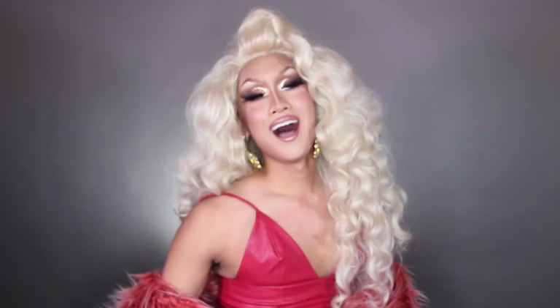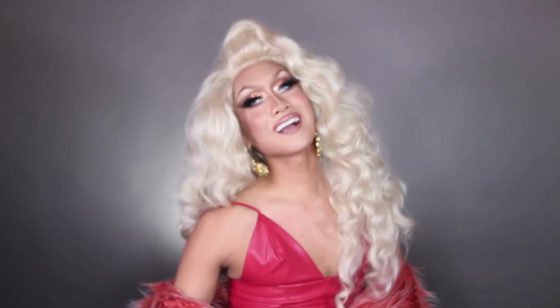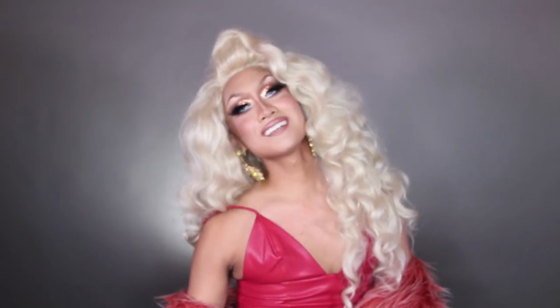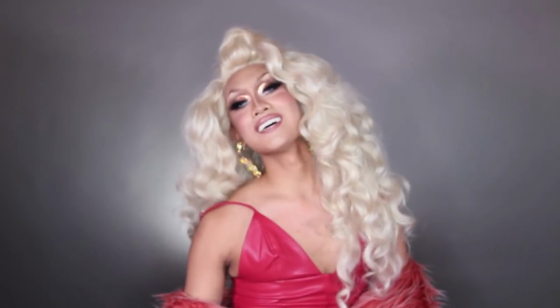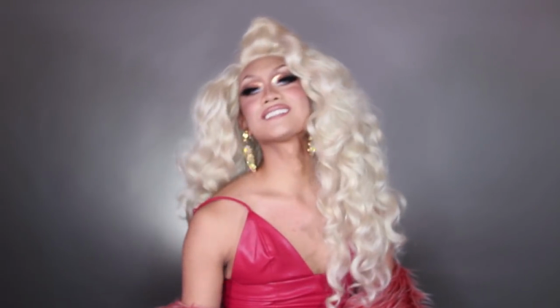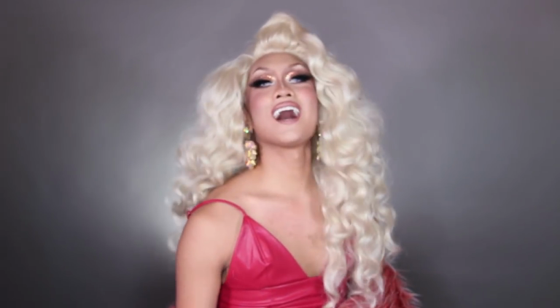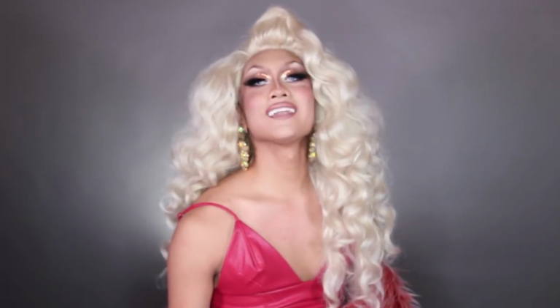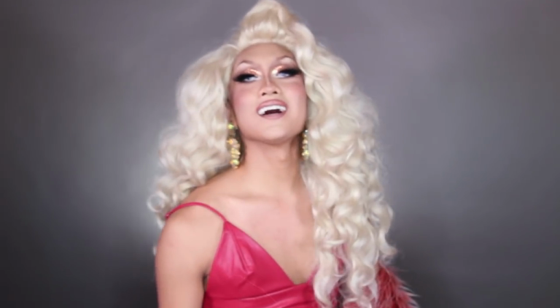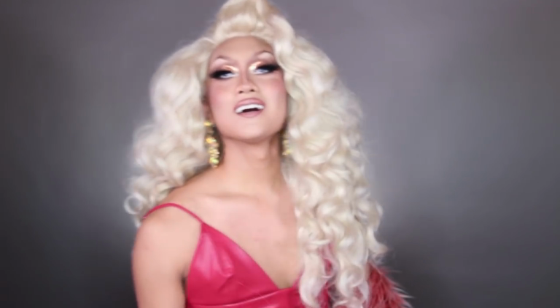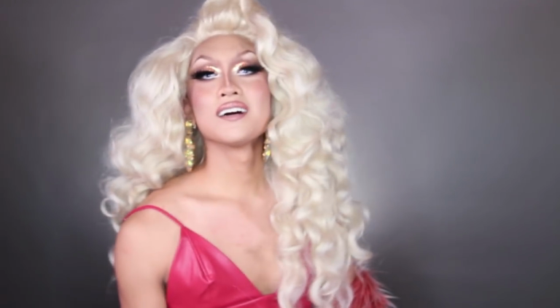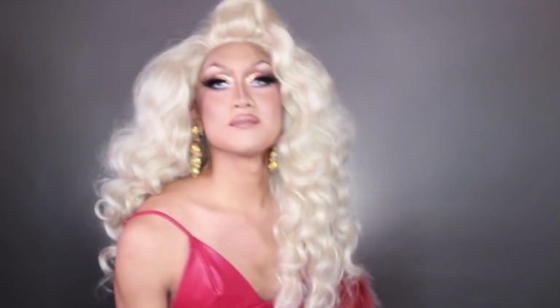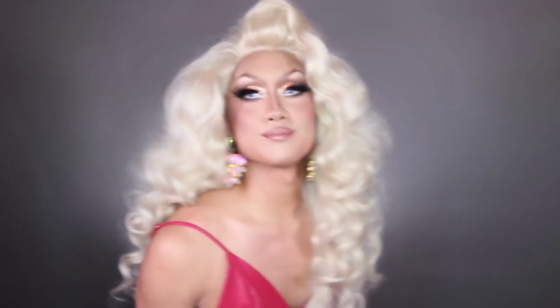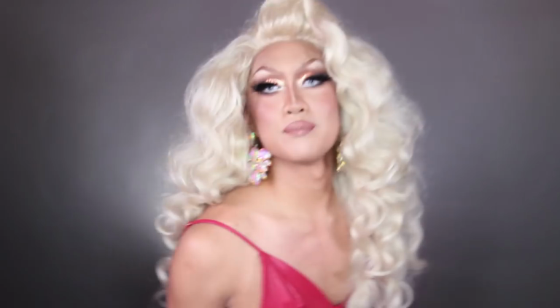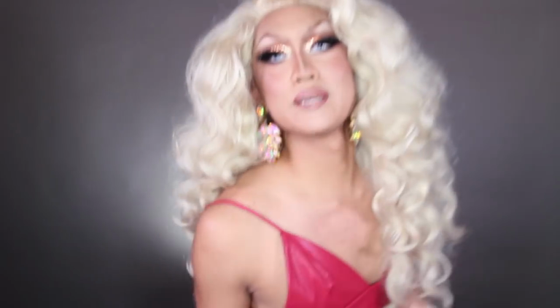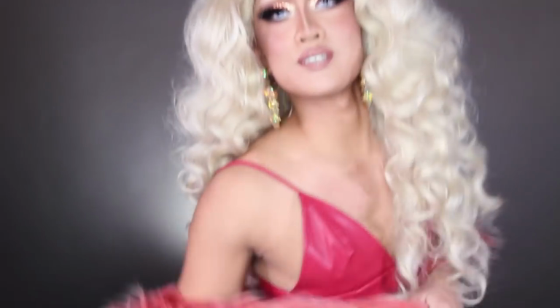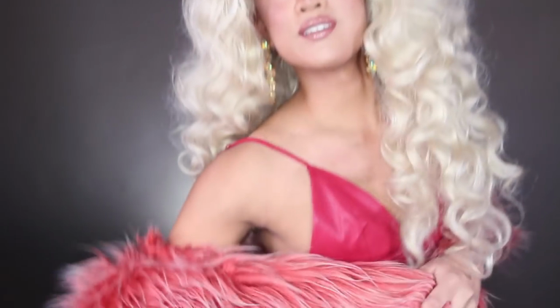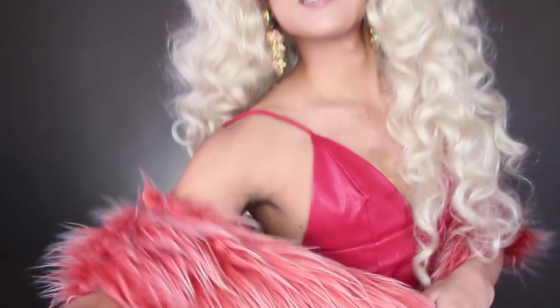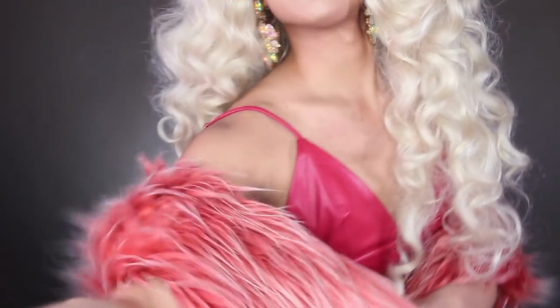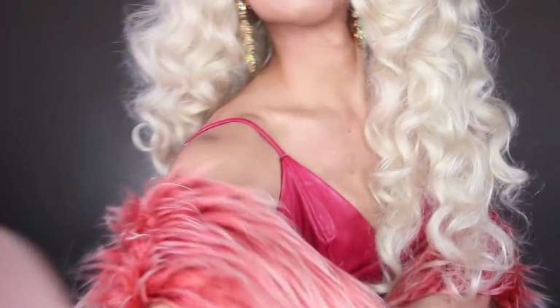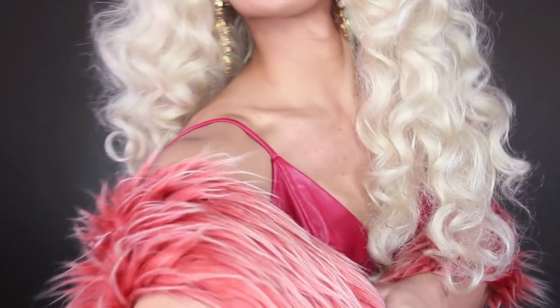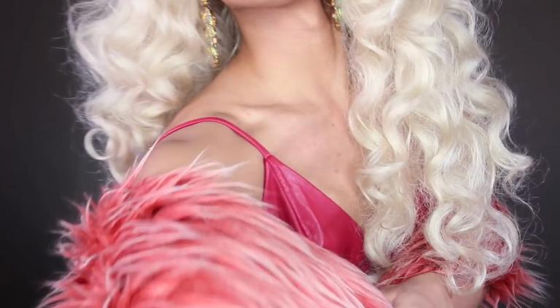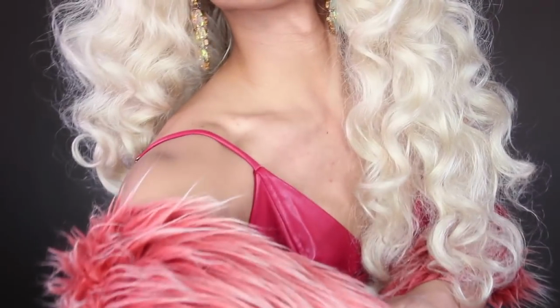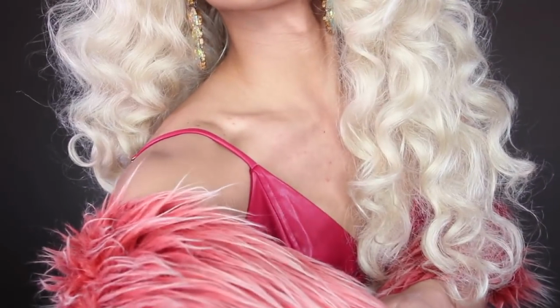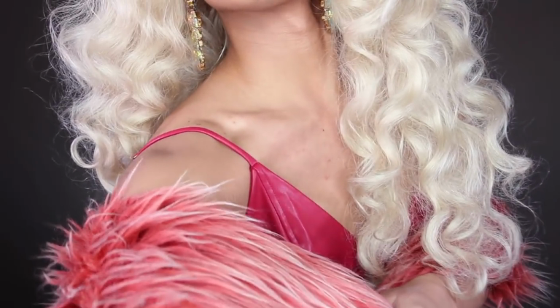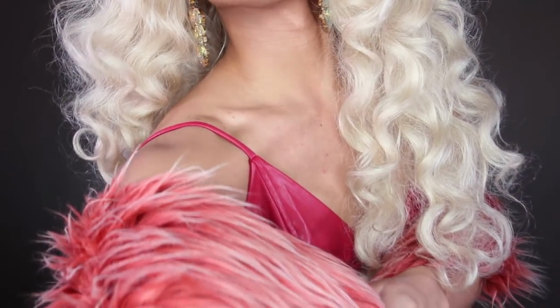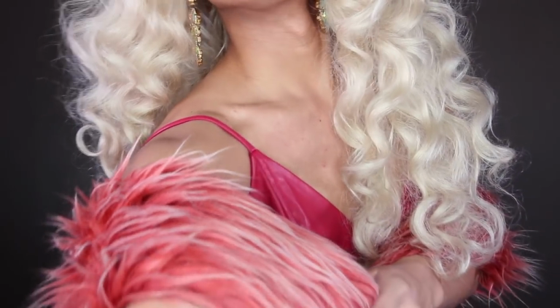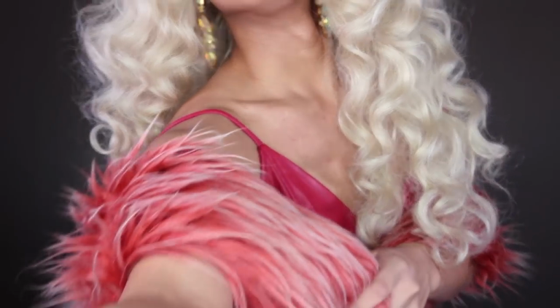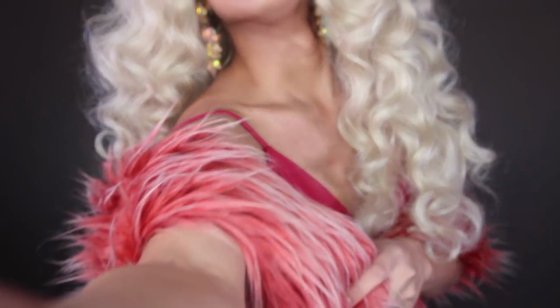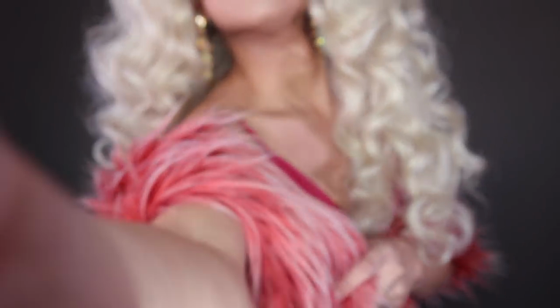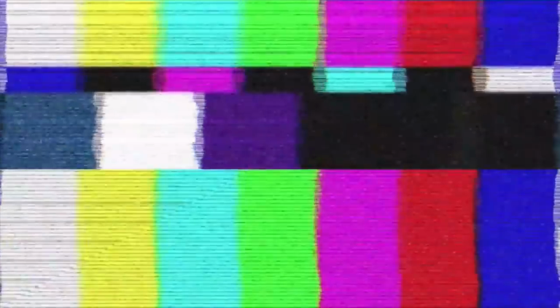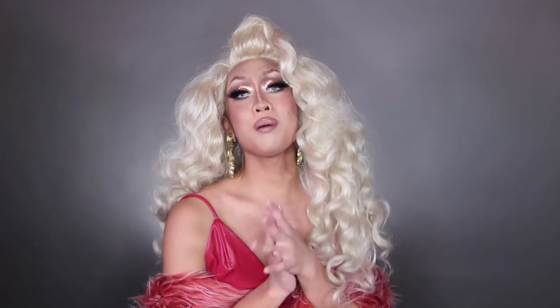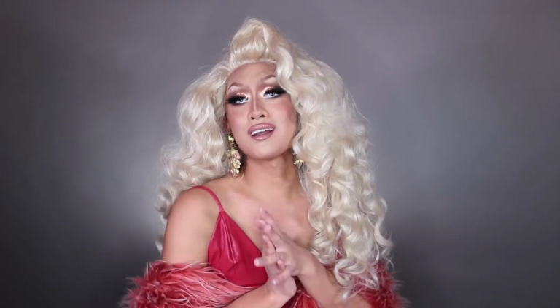Hi guys, it's Kine. Oh my god — if this is not in focus, I swear to god.